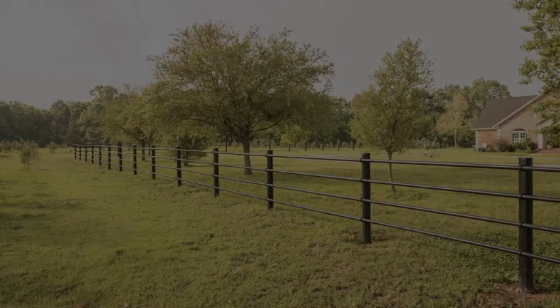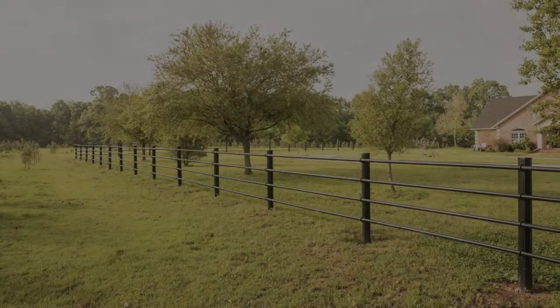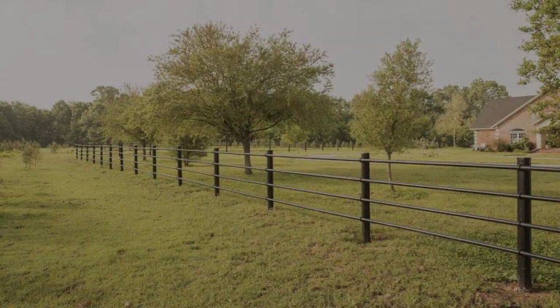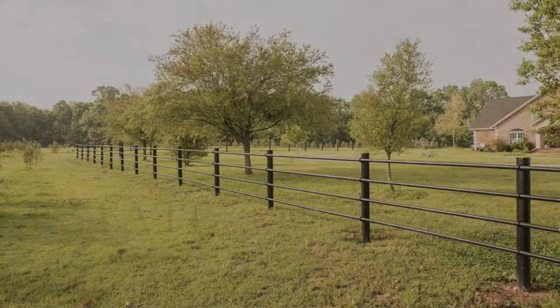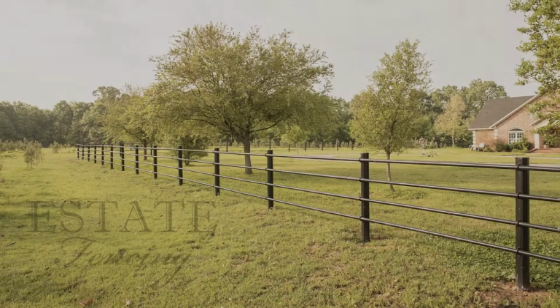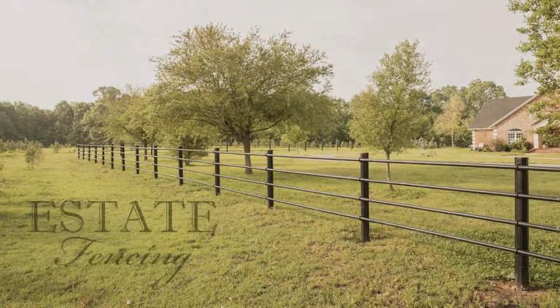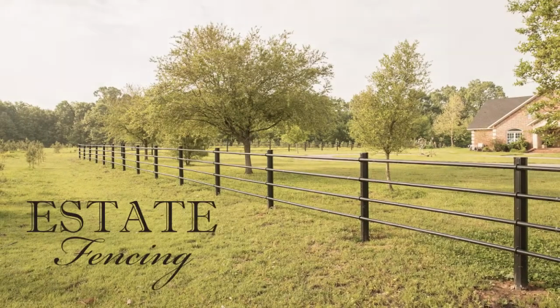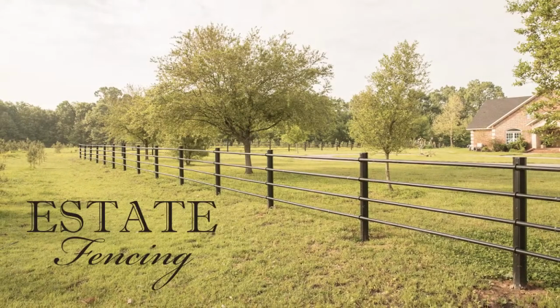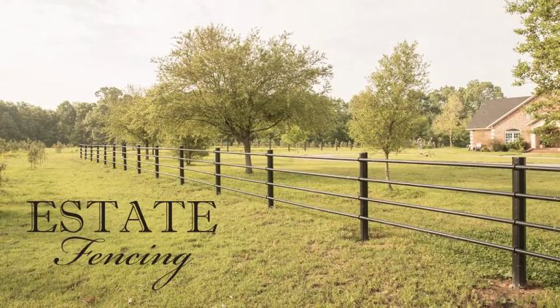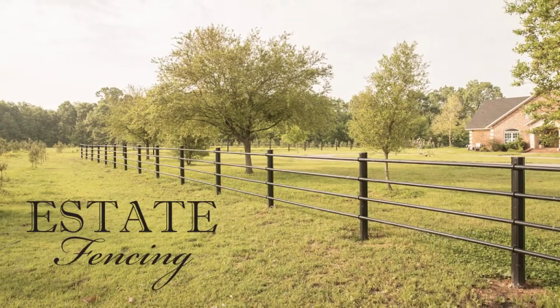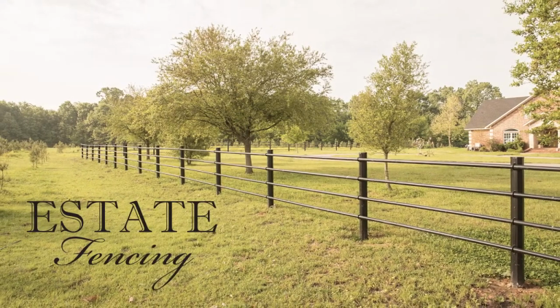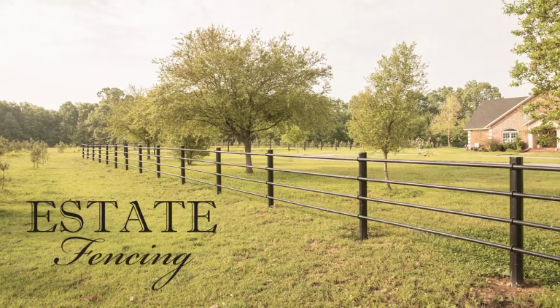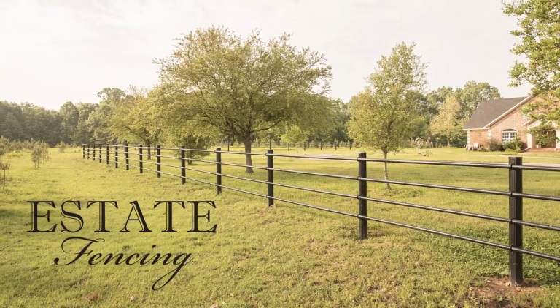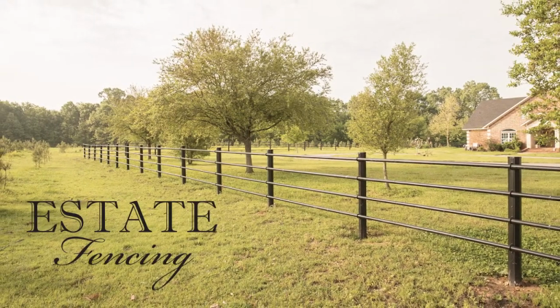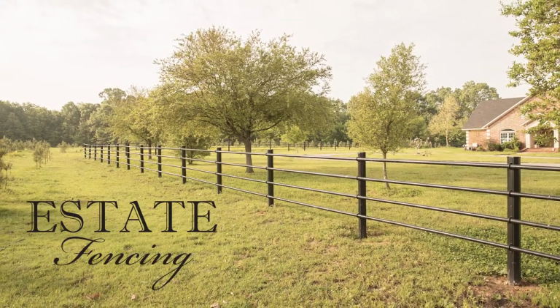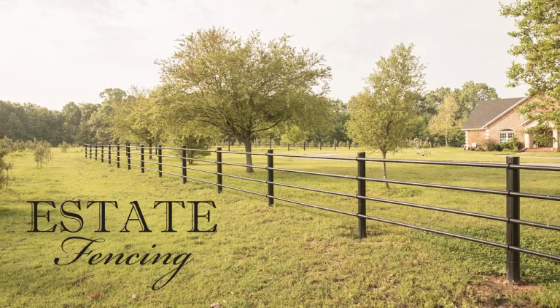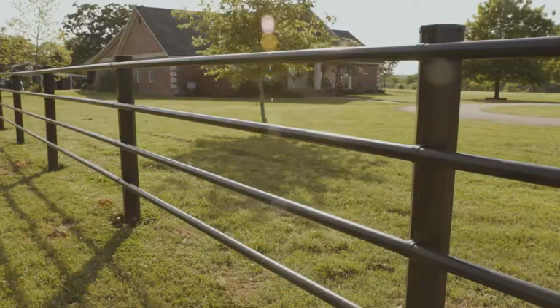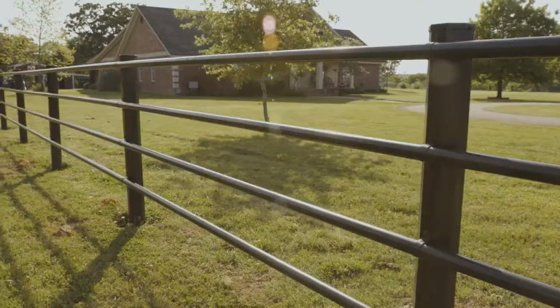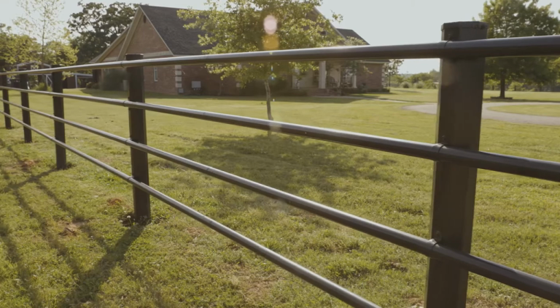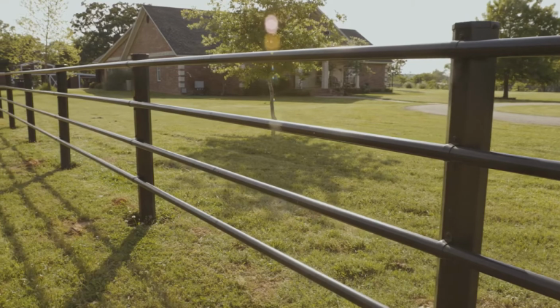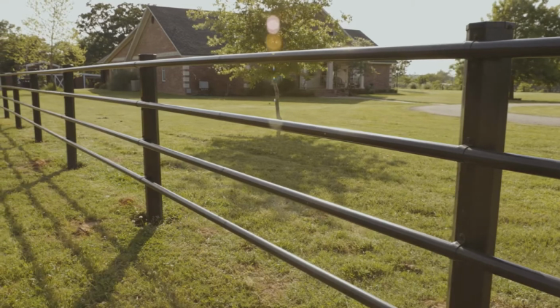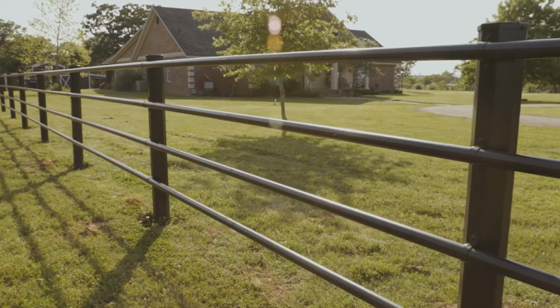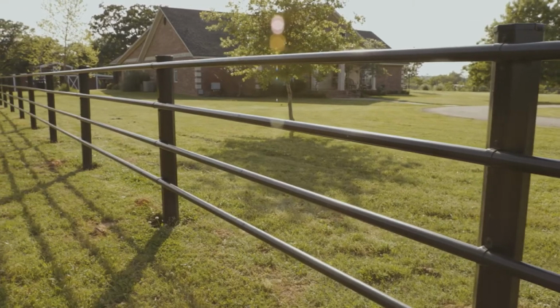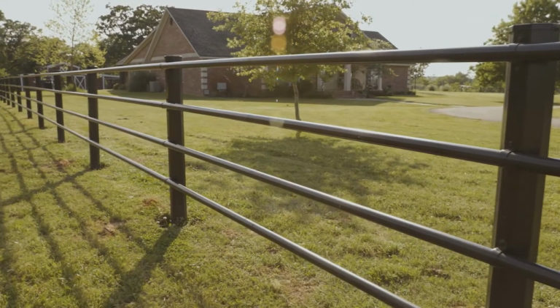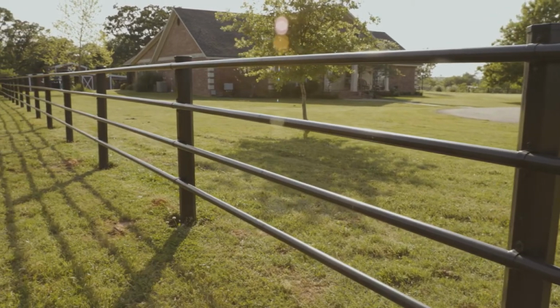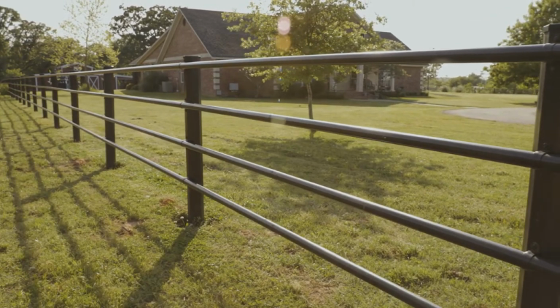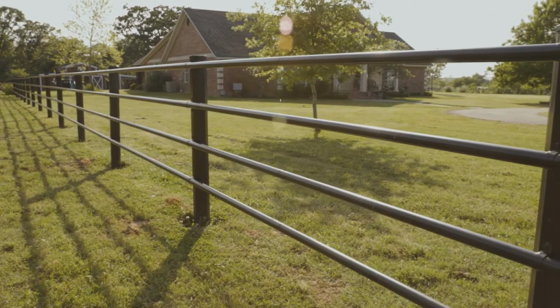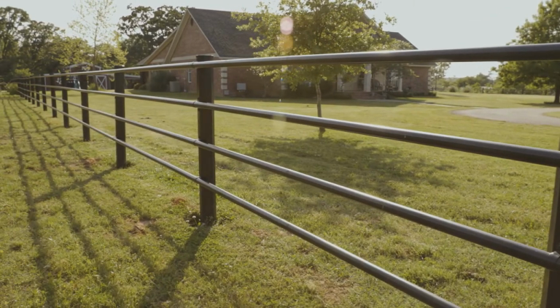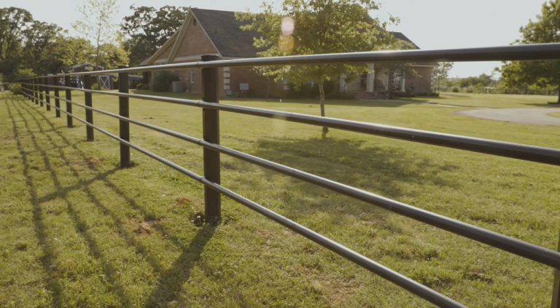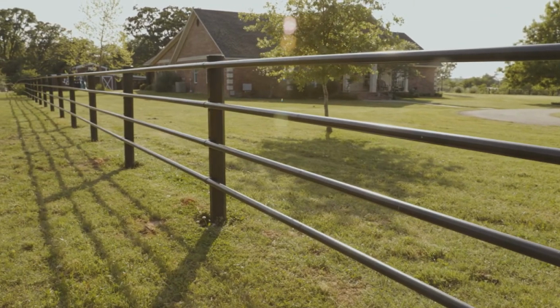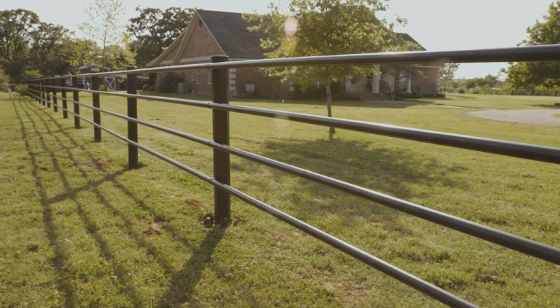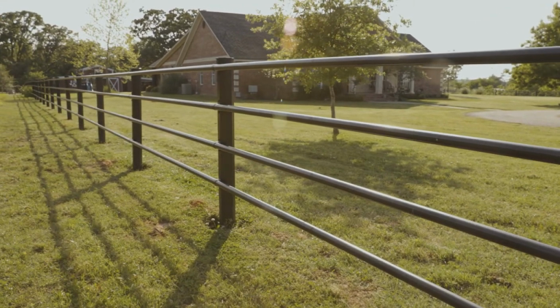Prefert is proud to introduce Estate Fencing. This unique all-metal fence is attractive, durable, and easy to install.